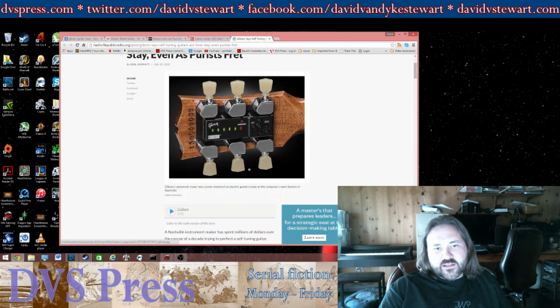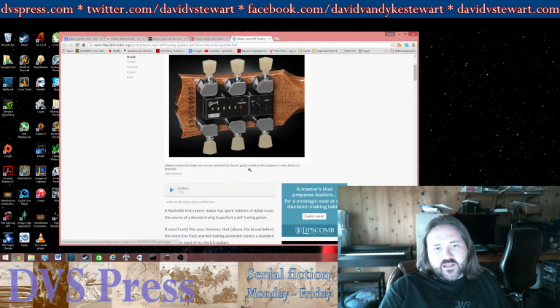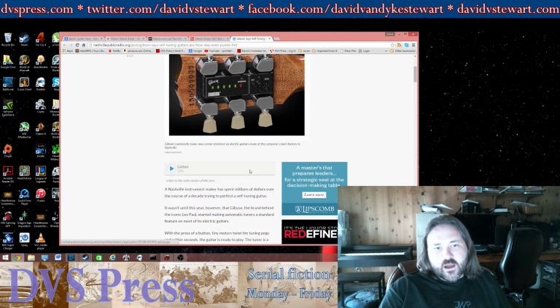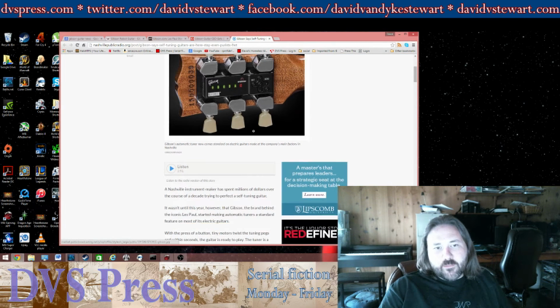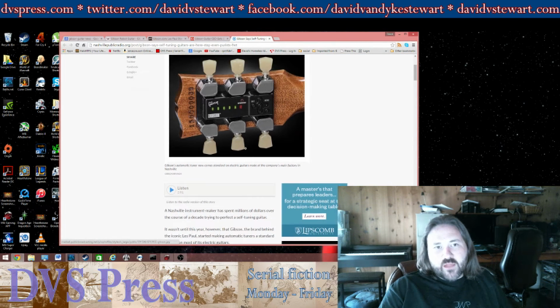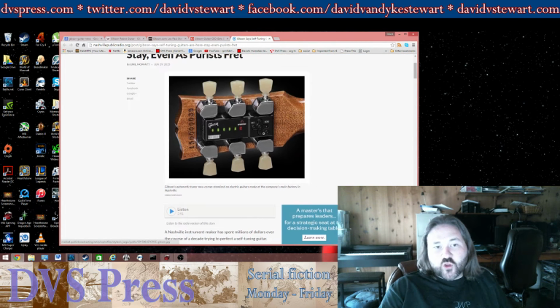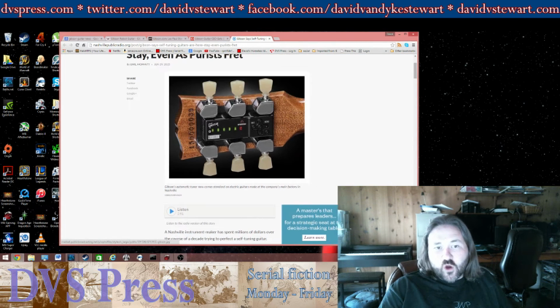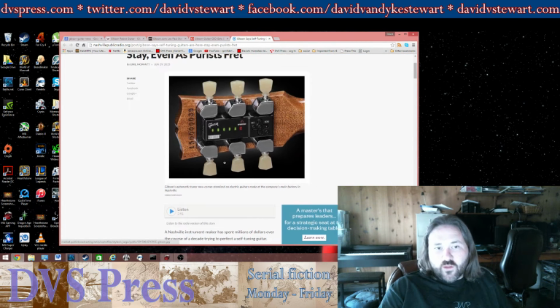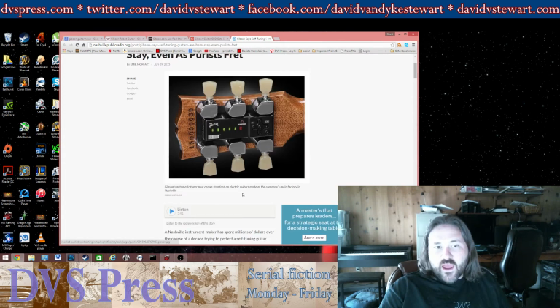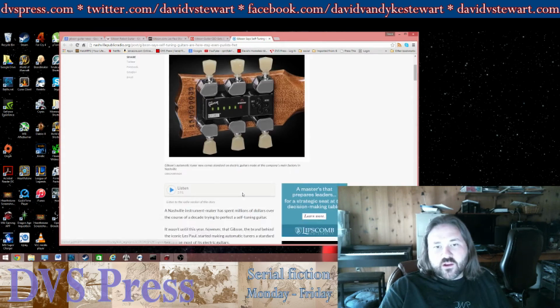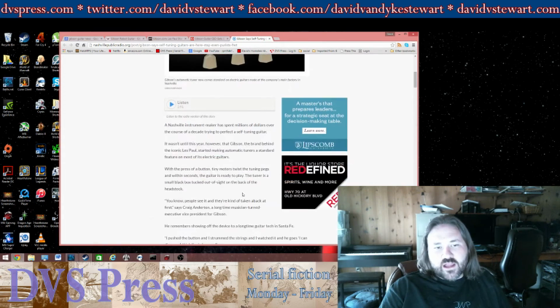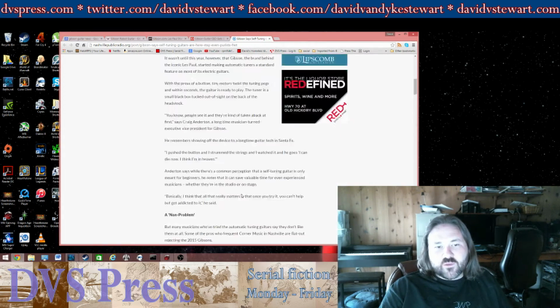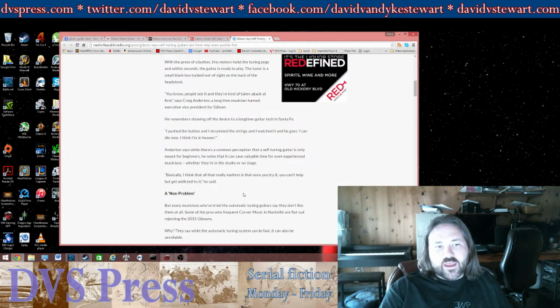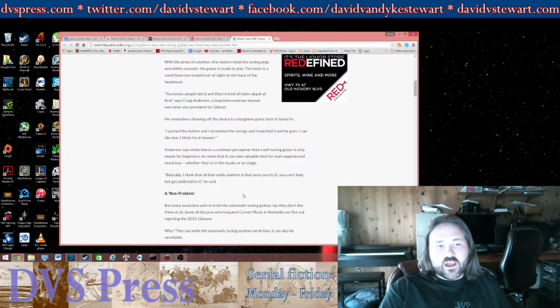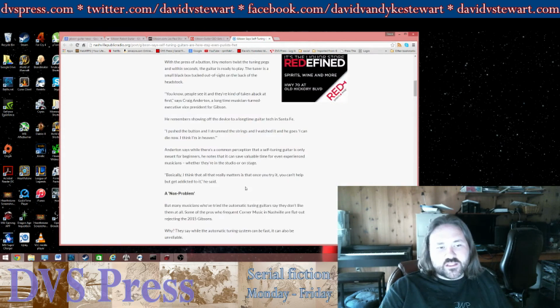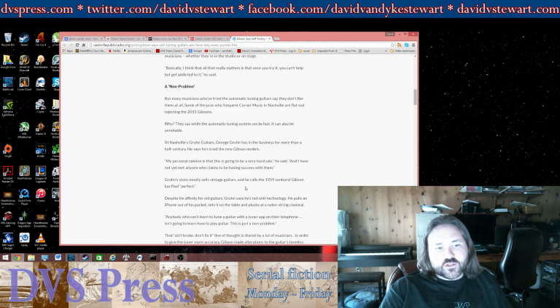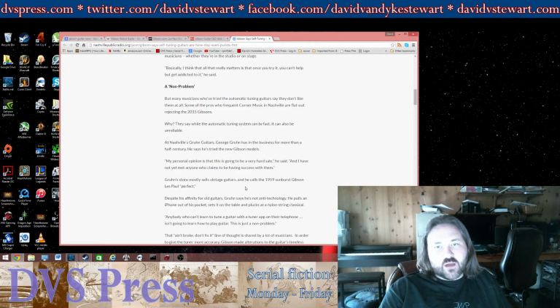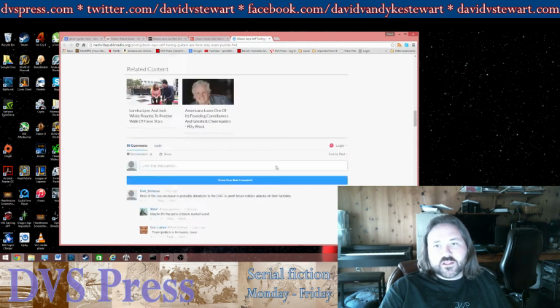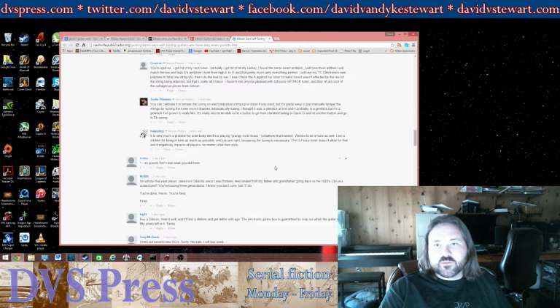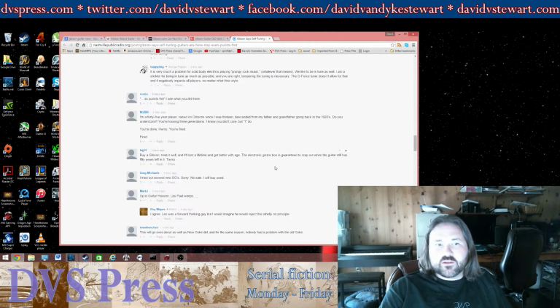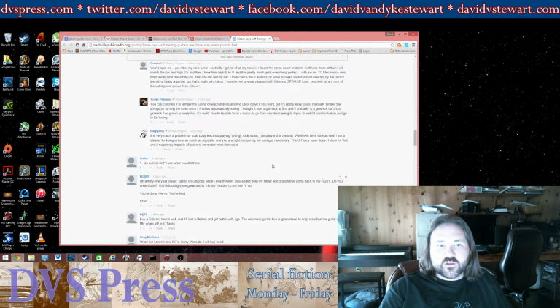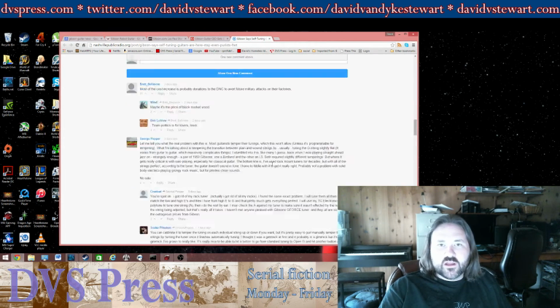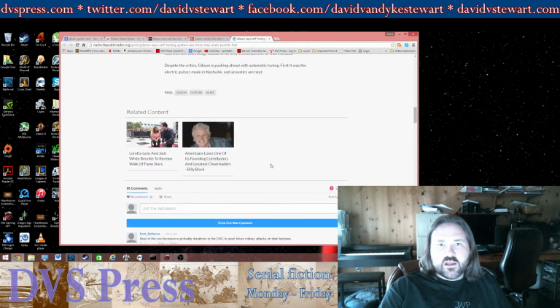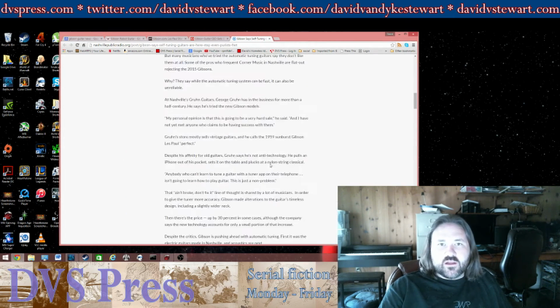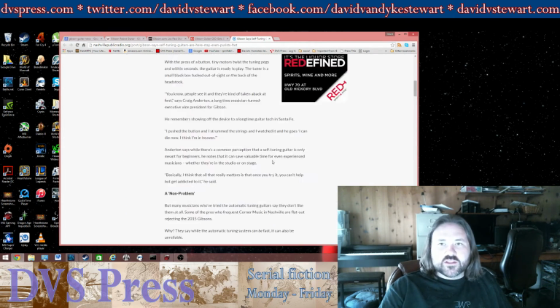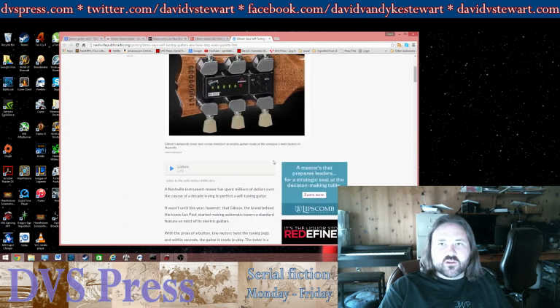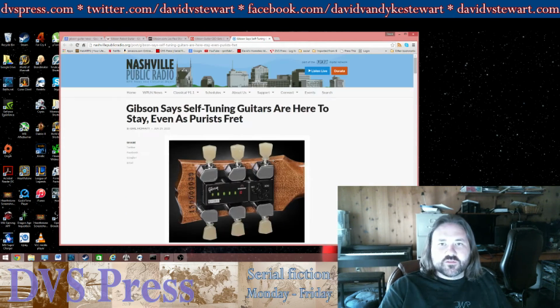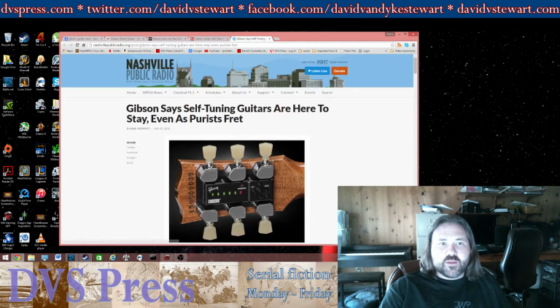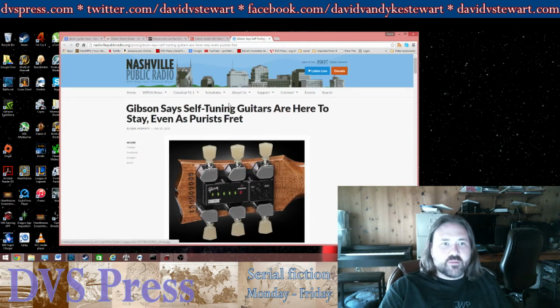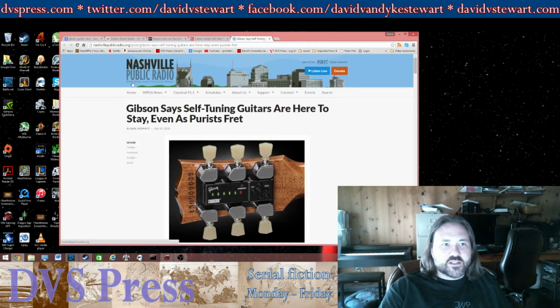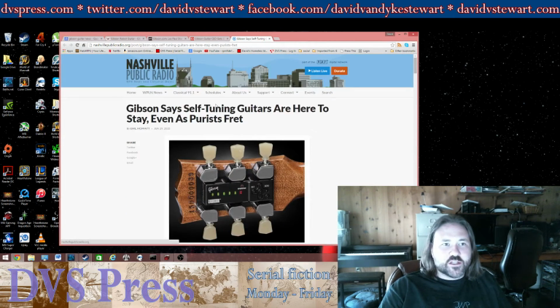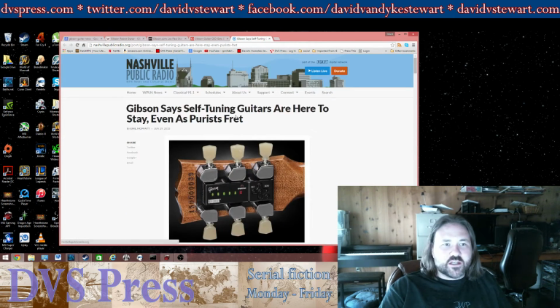Not that I think standard Gibson tuners are particularly special, but it would be nice to have the option. Whenever you're going to buy a standard American-made Gibson, you're going to get this, and the company says this is here to stay. If you don't want that, you're going to have to buy a custom shop instrument.